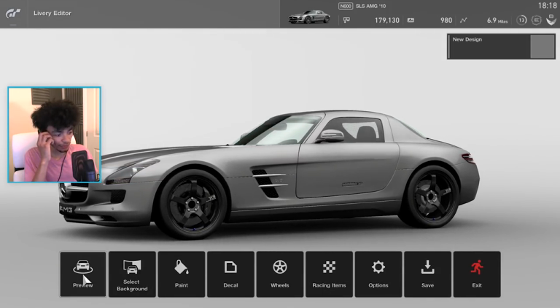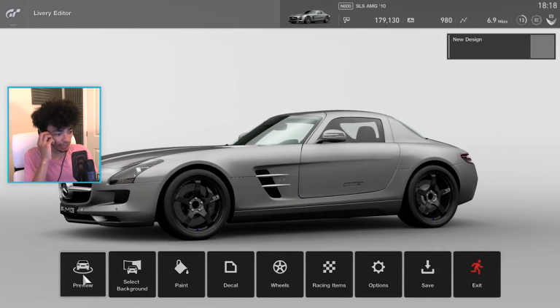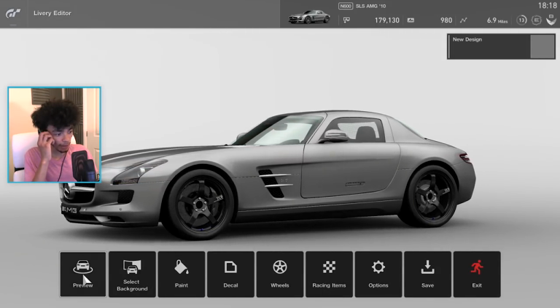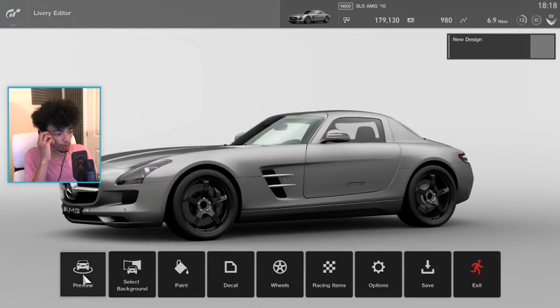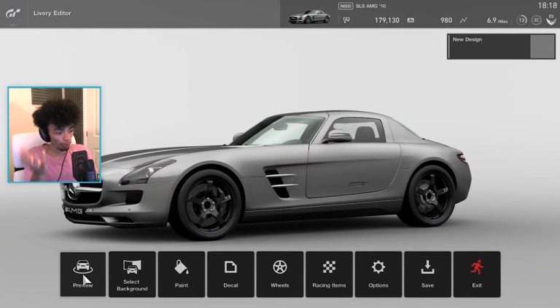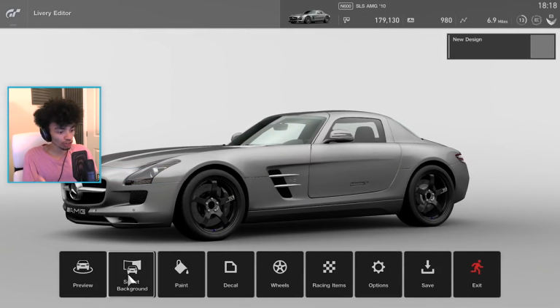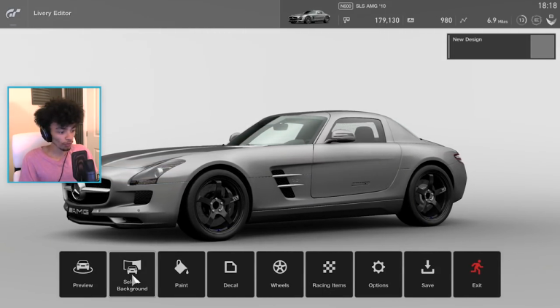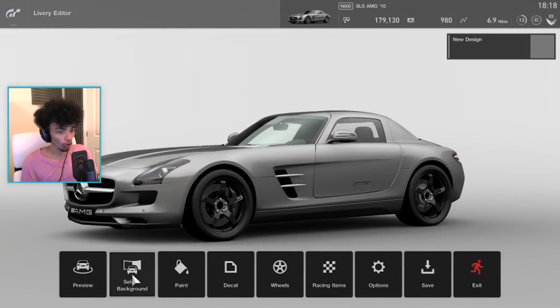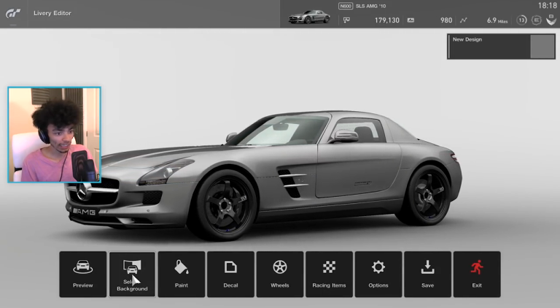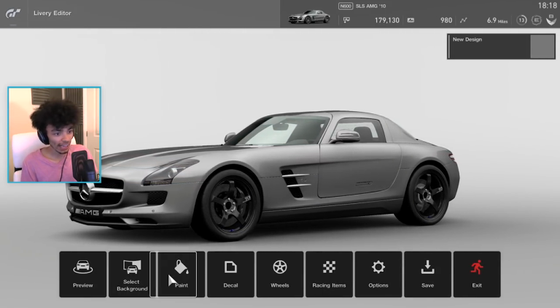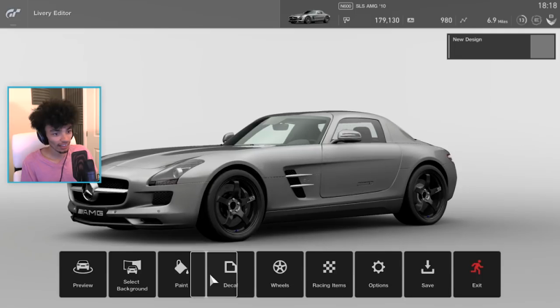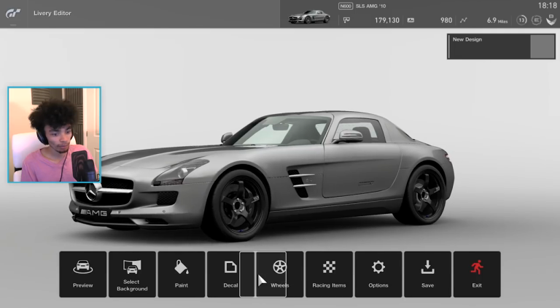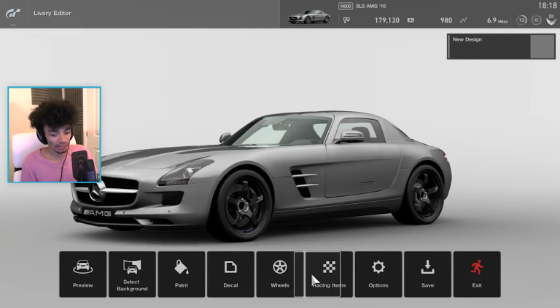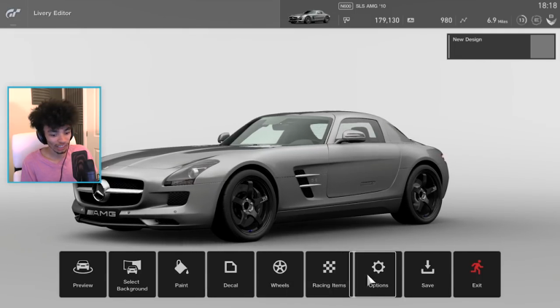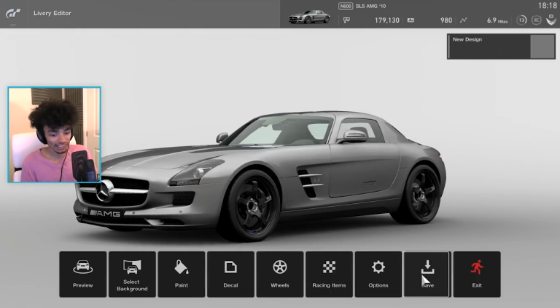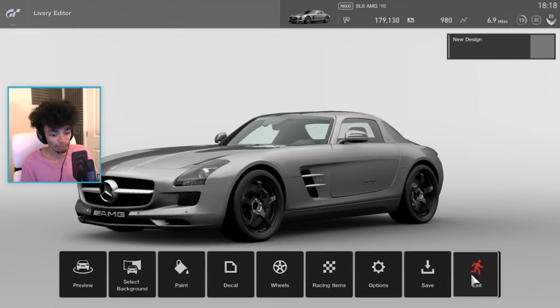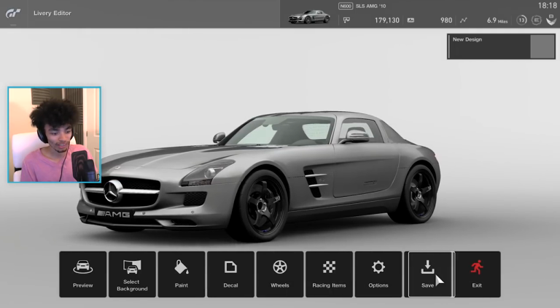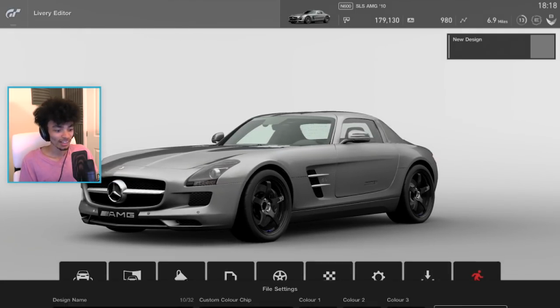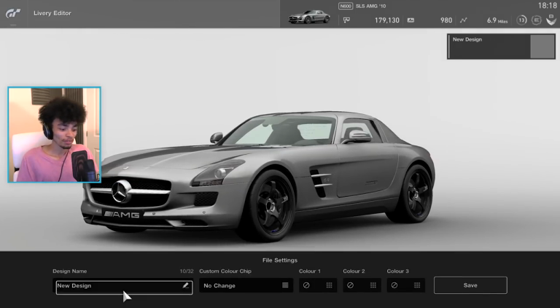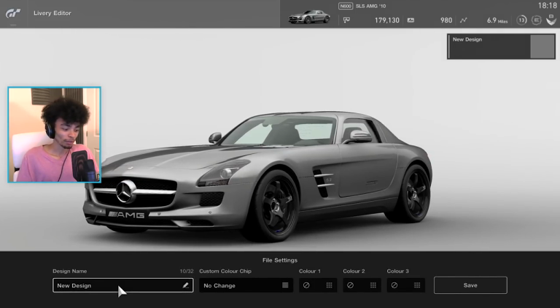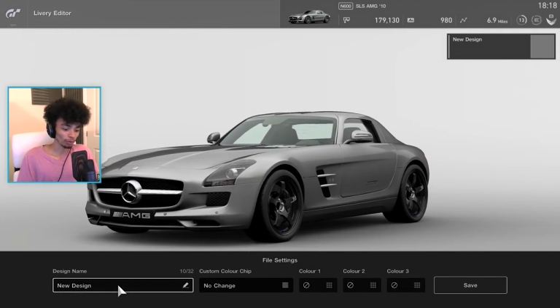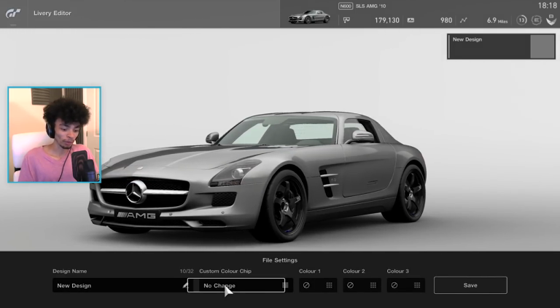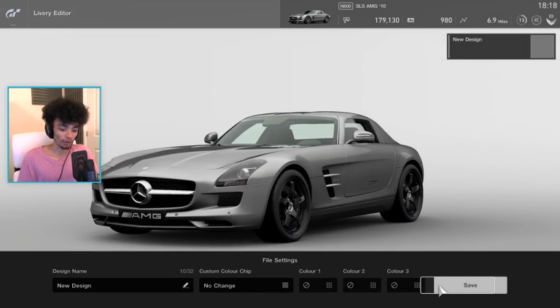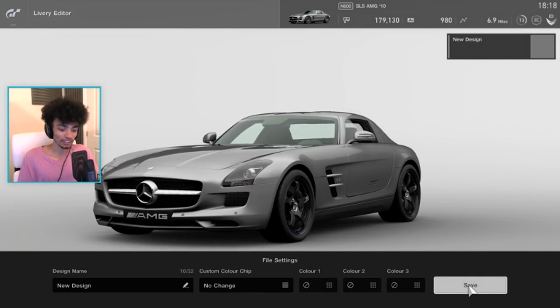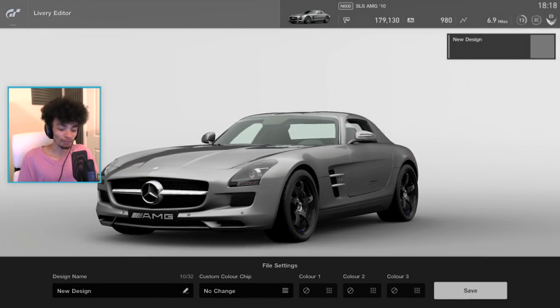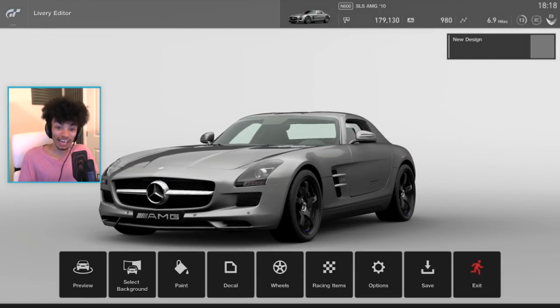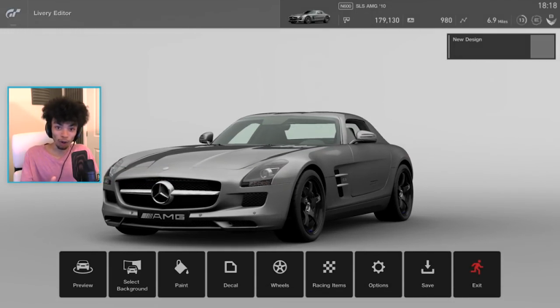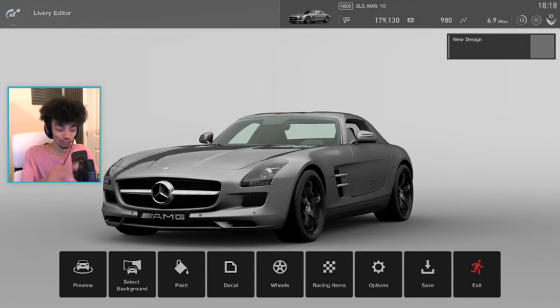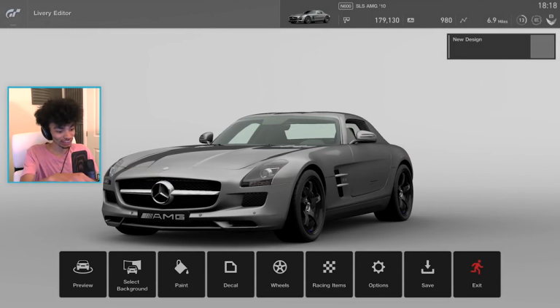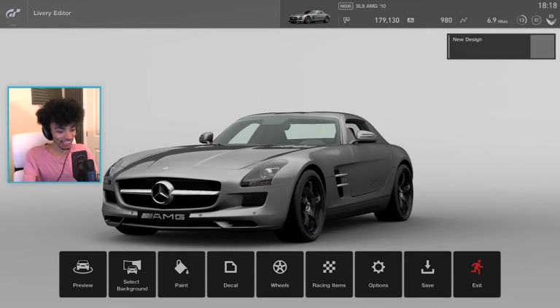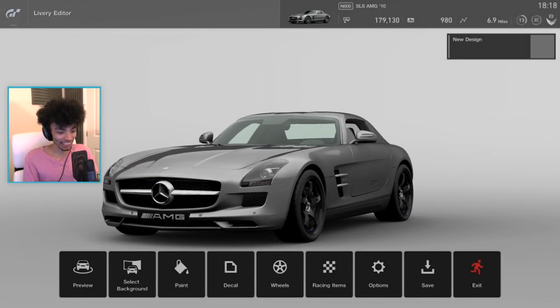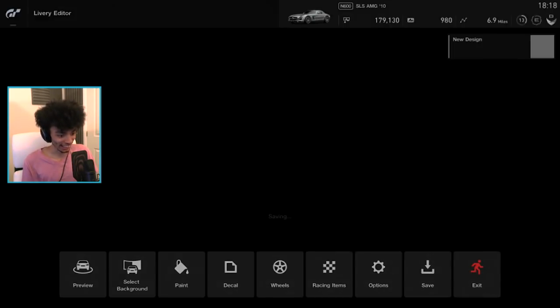That looks cool. We need to black out the wheels on the SLS - it just looks a little bit nicer. I could put decals and stuff on it. I think maybe we'll put some on the hood. I kind of like the black hood idea, but people are probably moaning at me. So for now, she's staying like this.